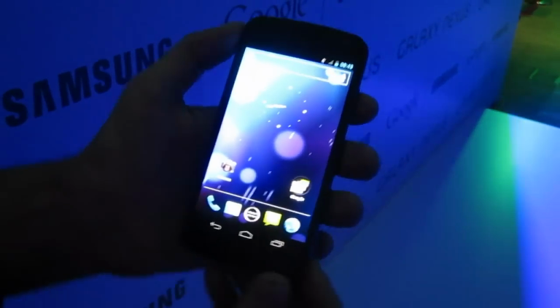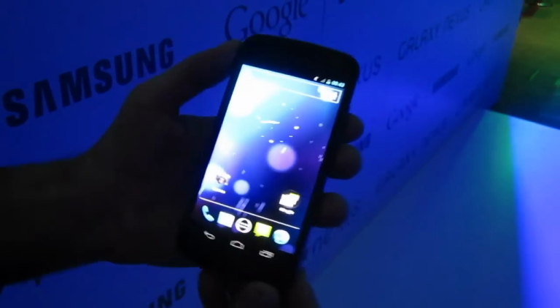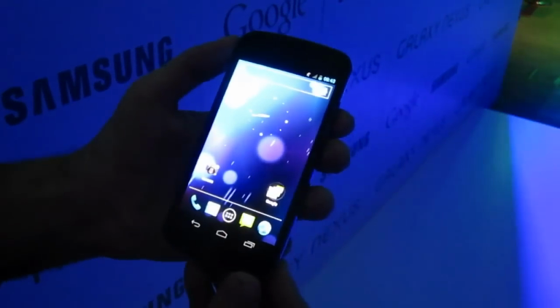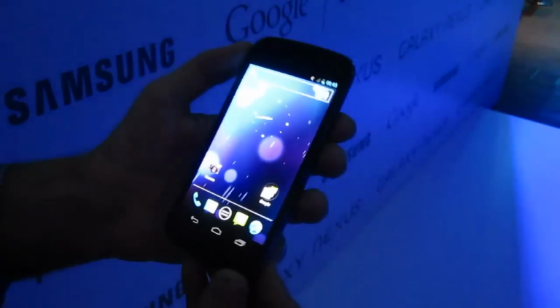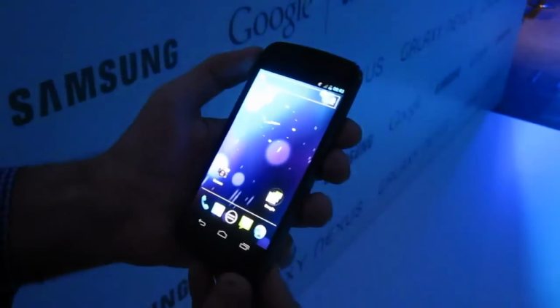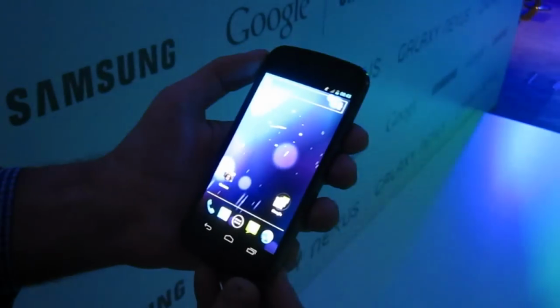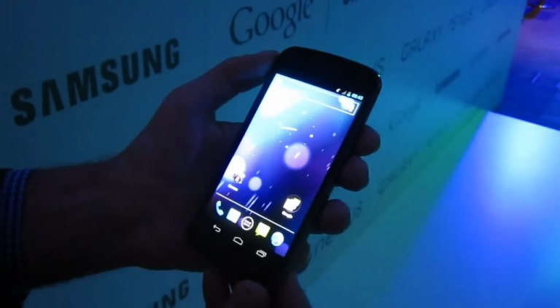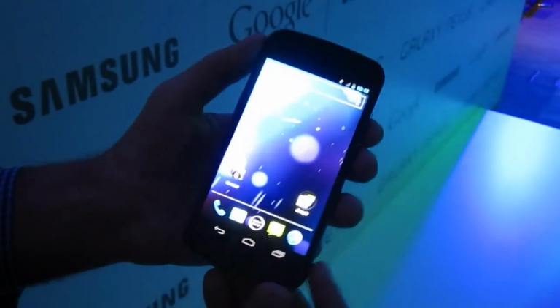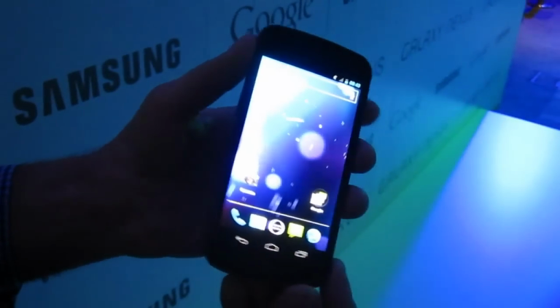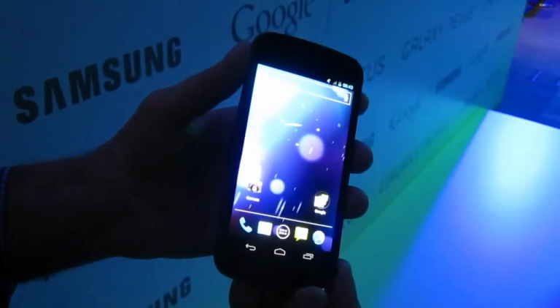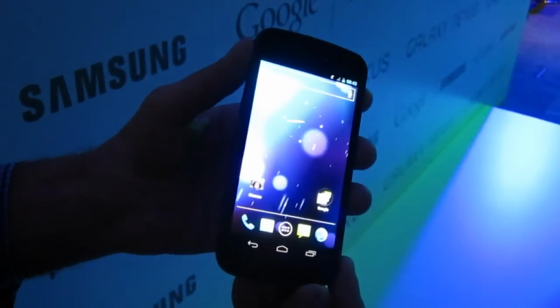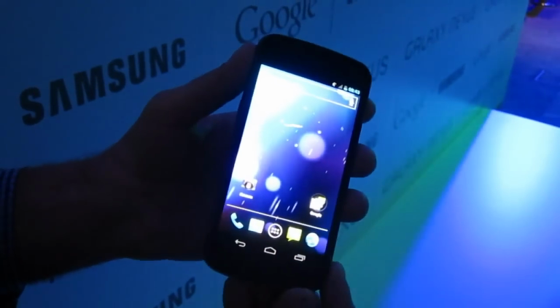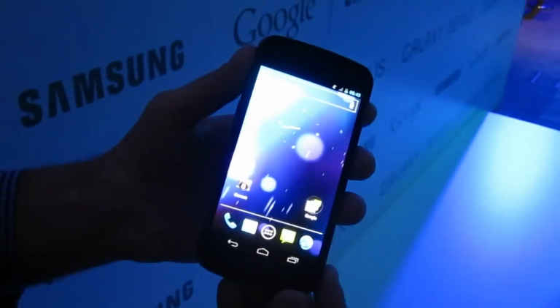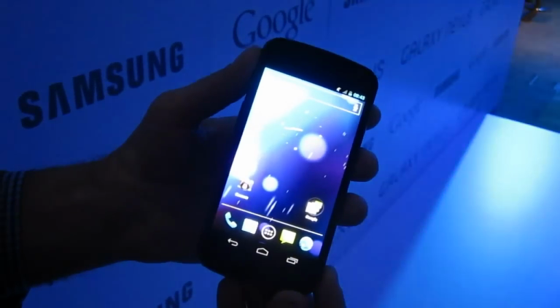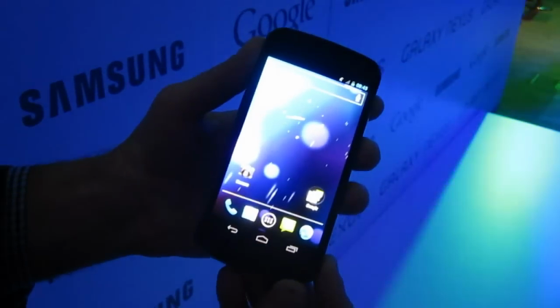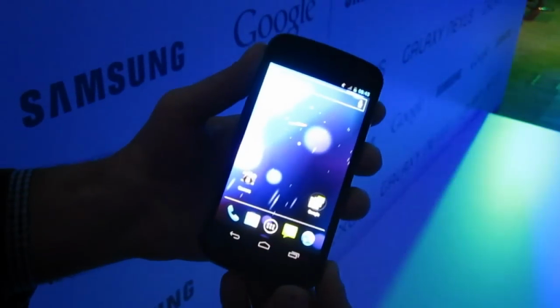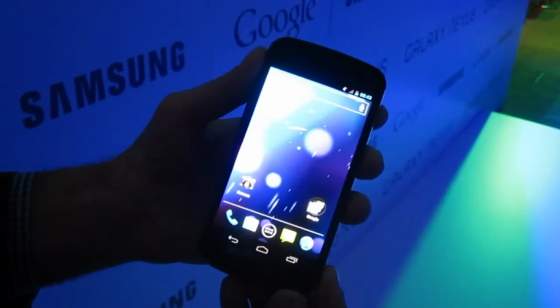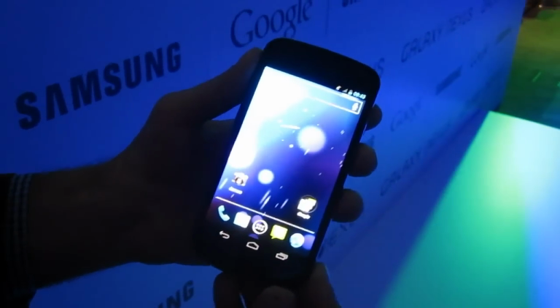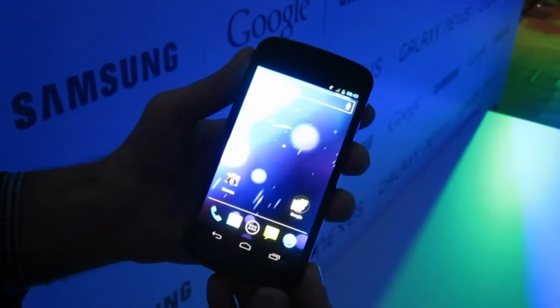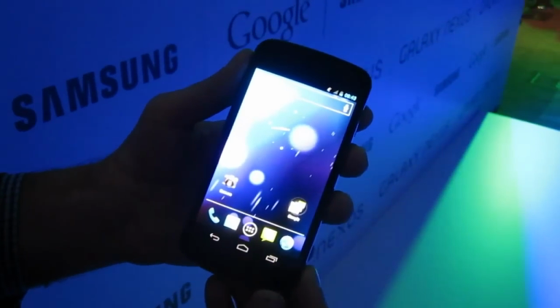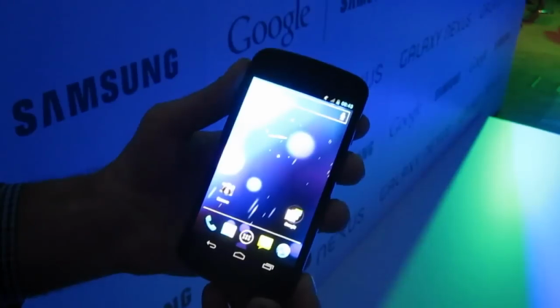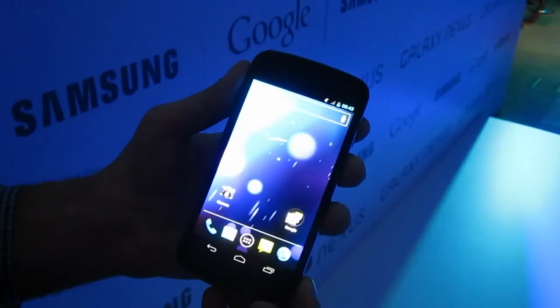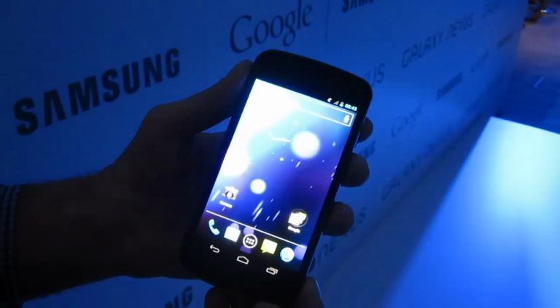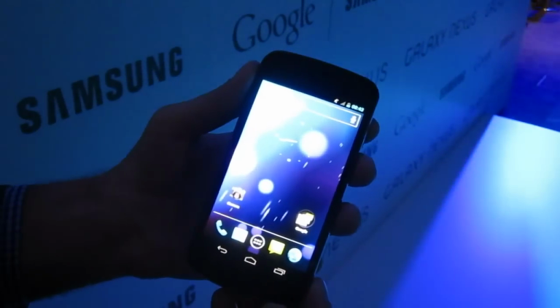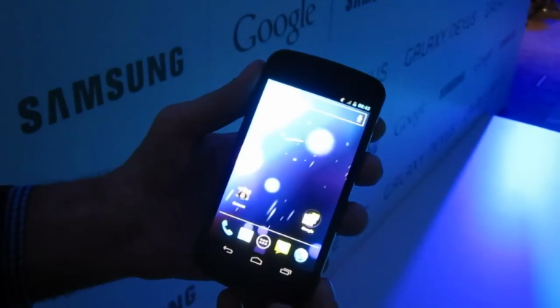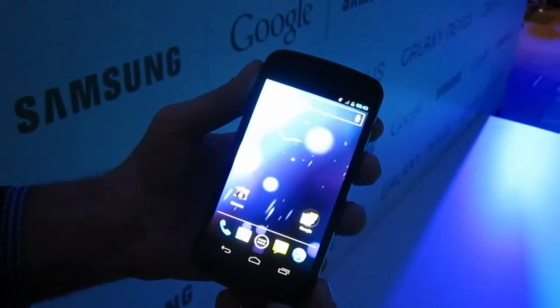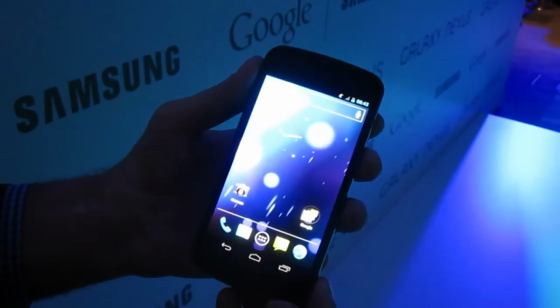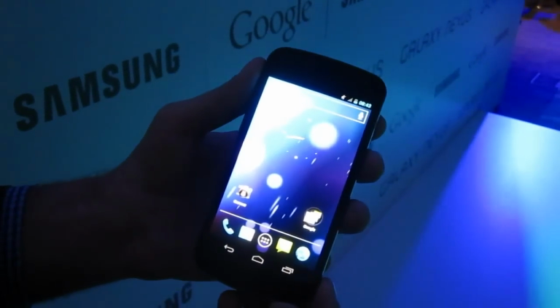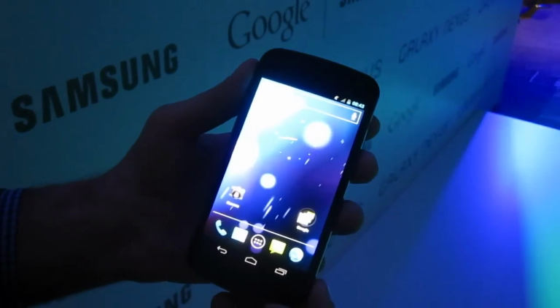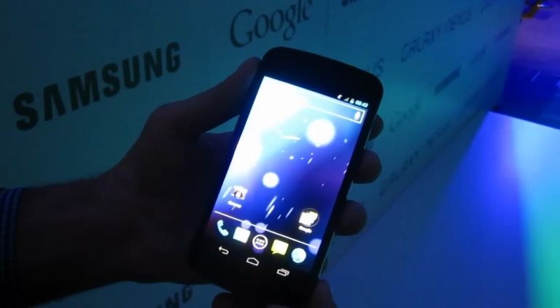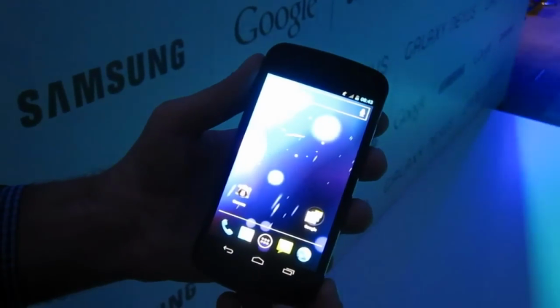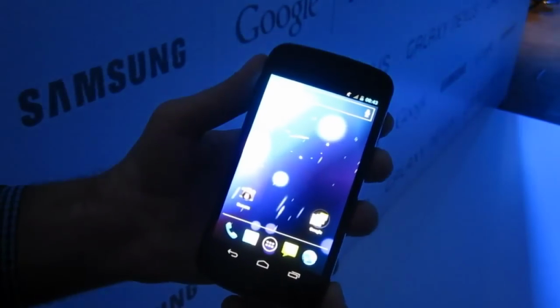That's our first quick look at the Samsung-built Galaxy Nexus running Ice Cream Sandwich. We'll be back with more soon.